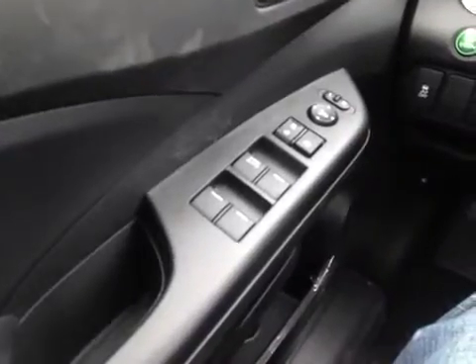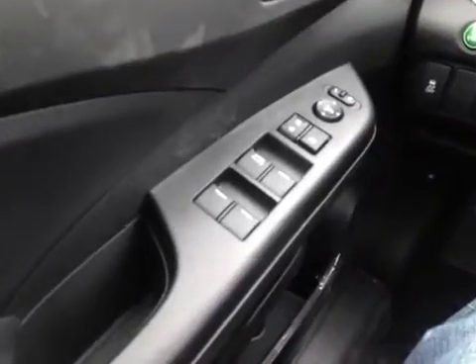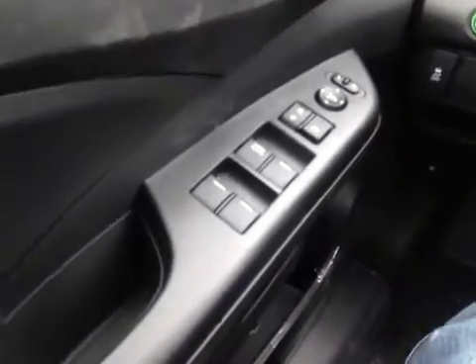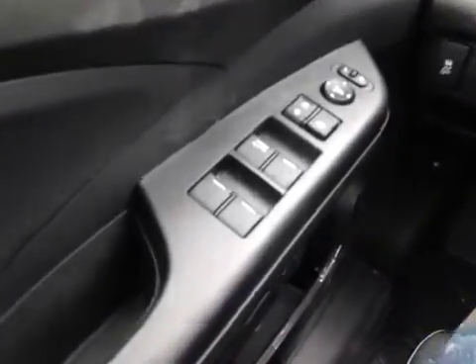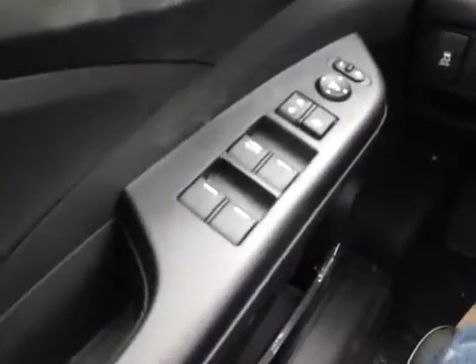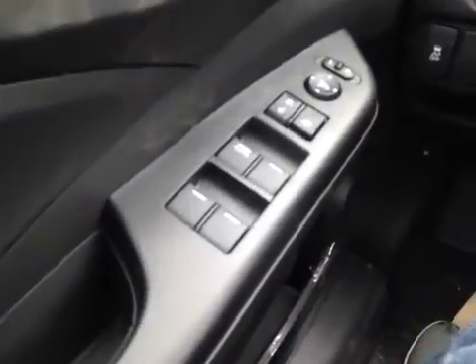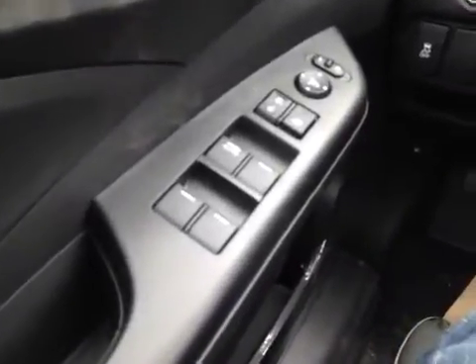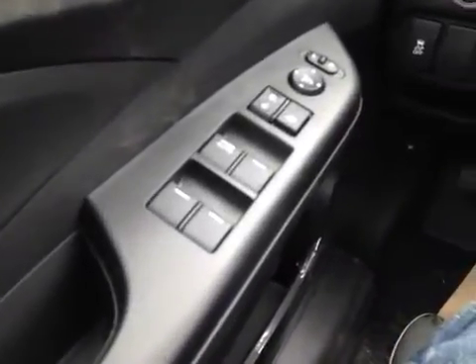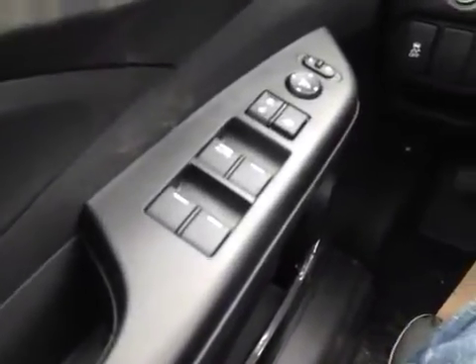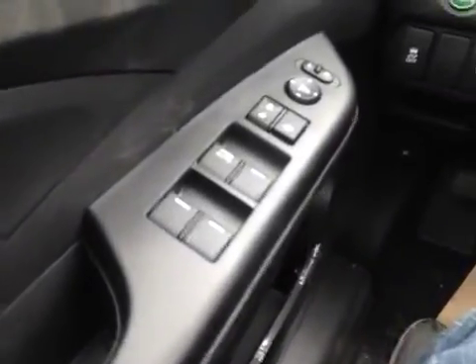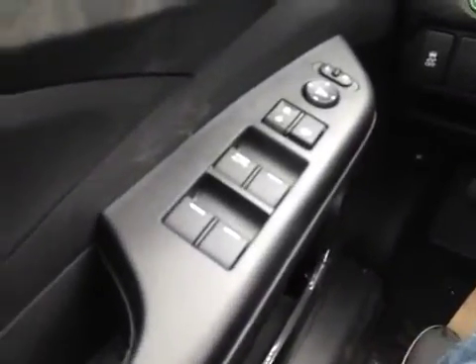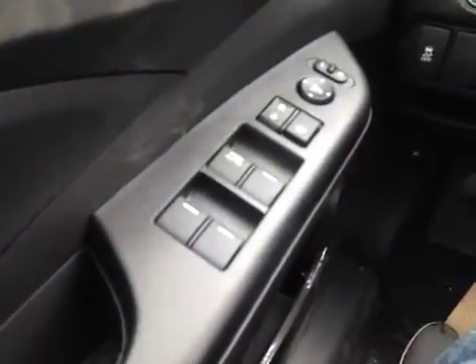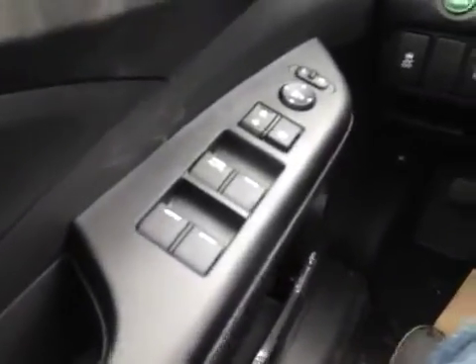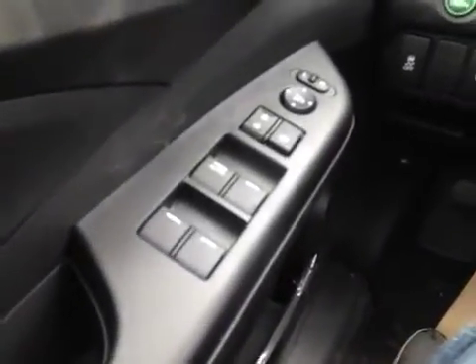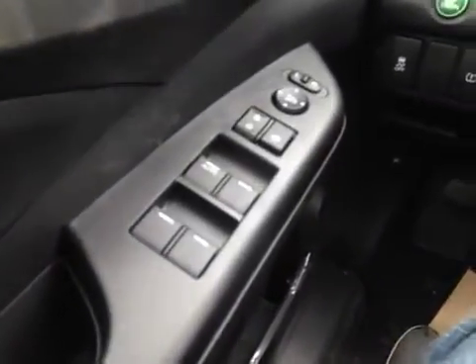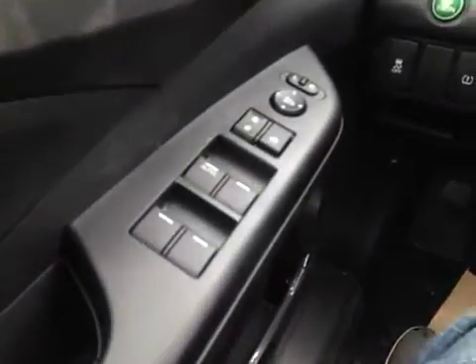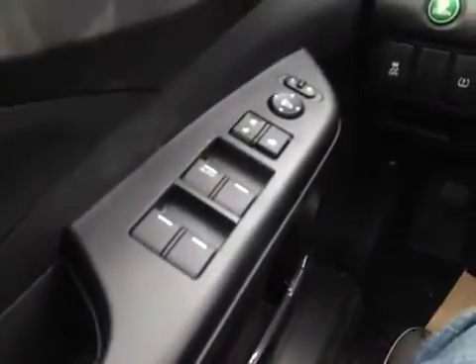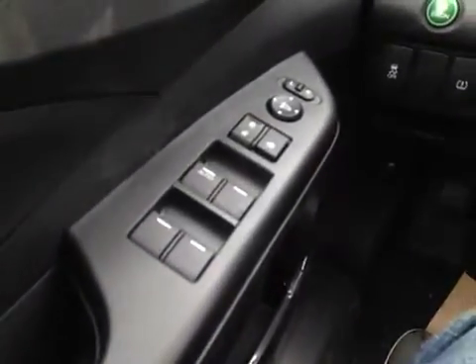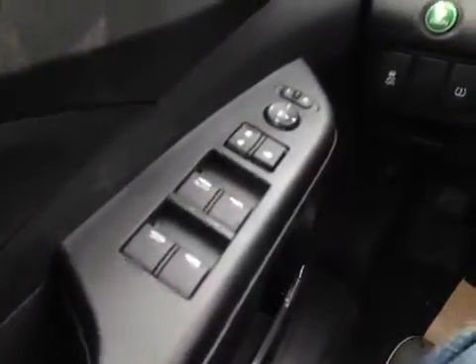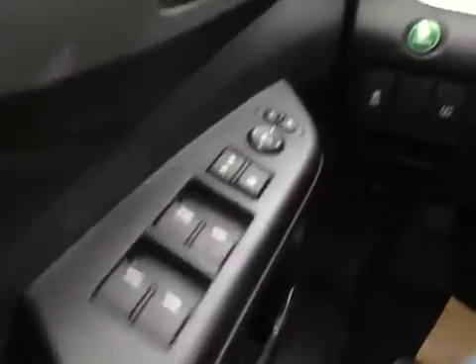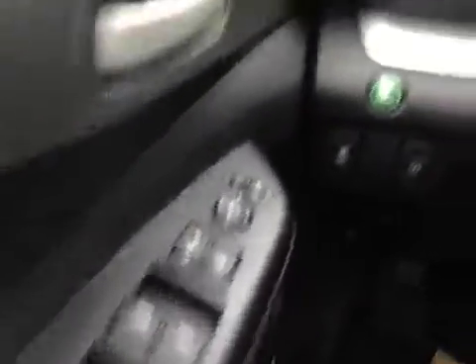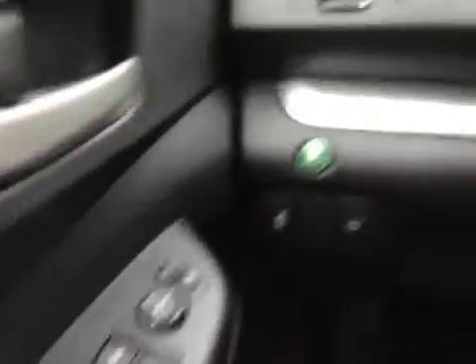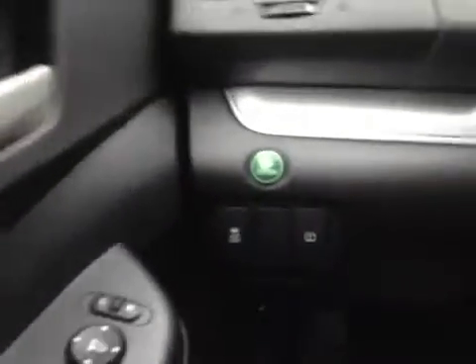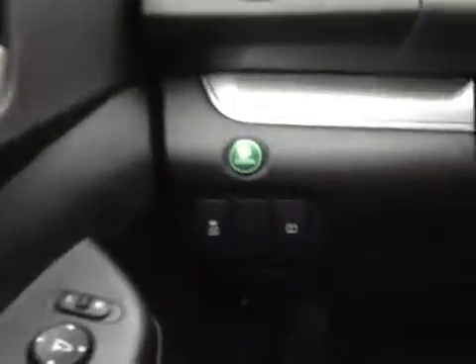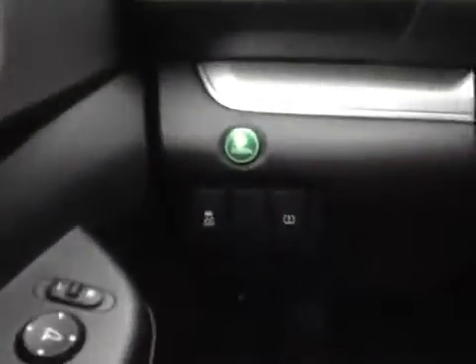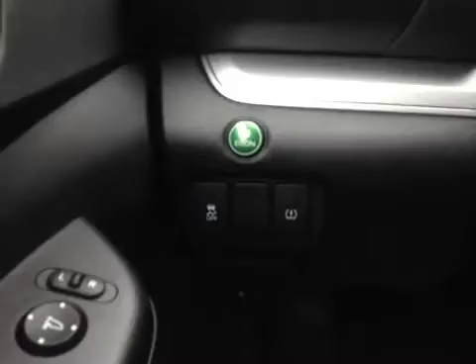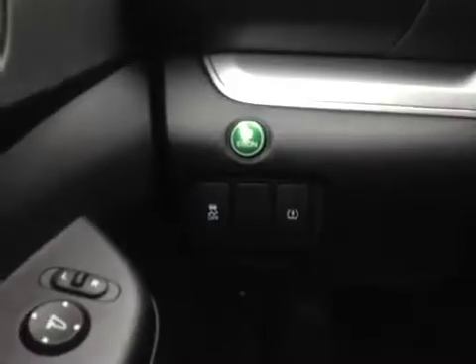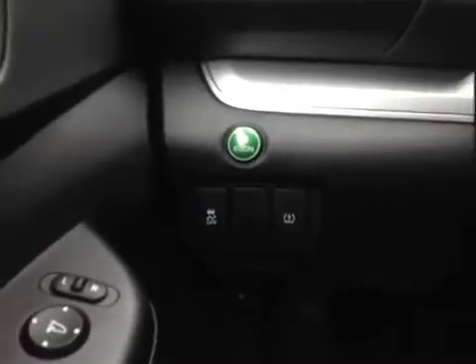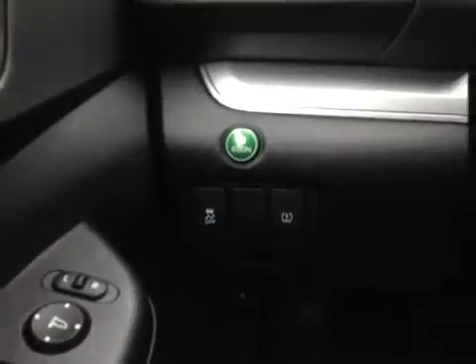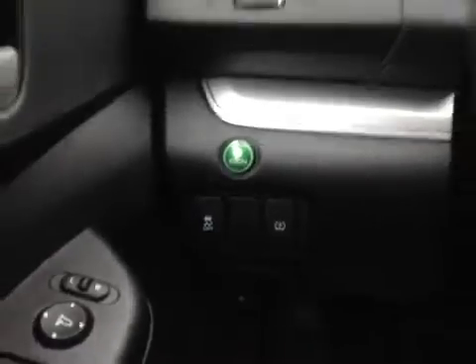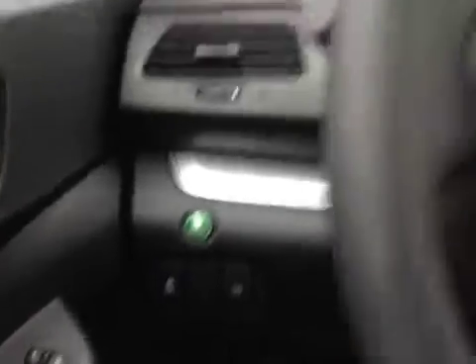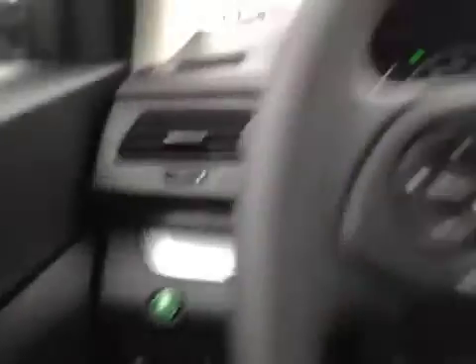On the driver side we have power windows, power locks, power mirrors, traction control, and your eco.